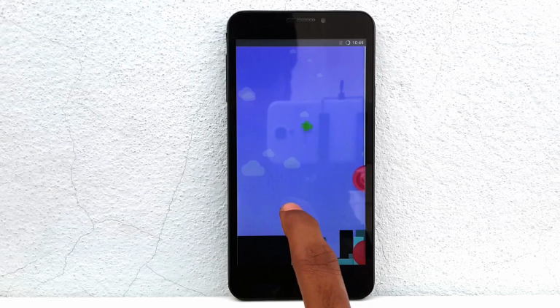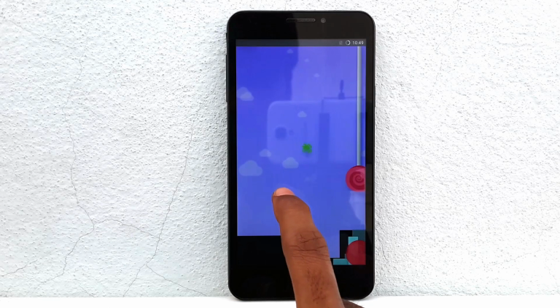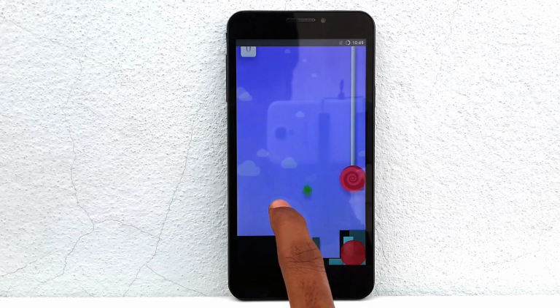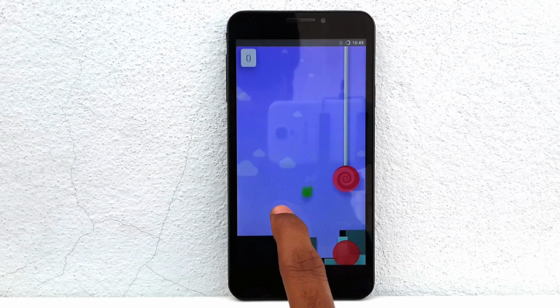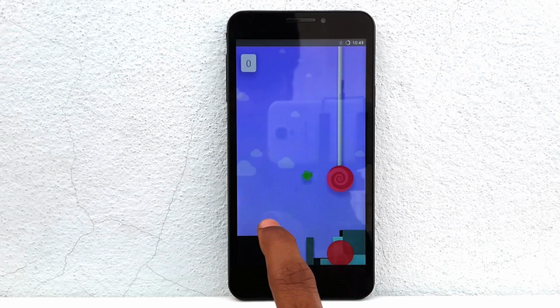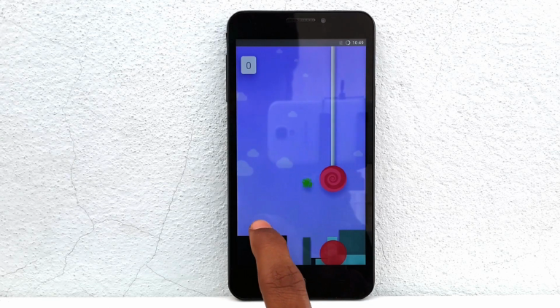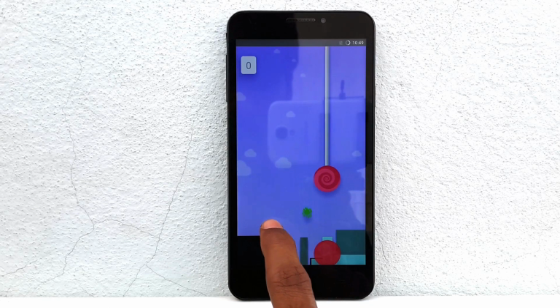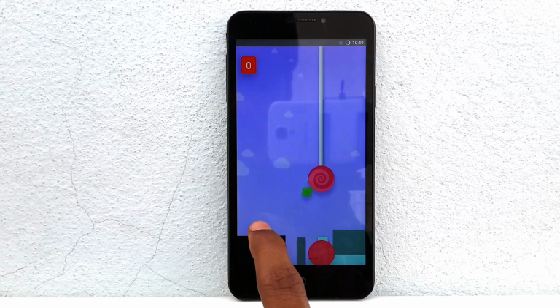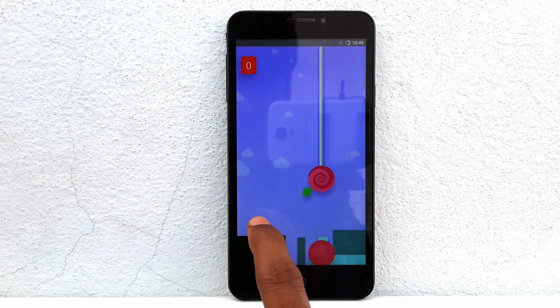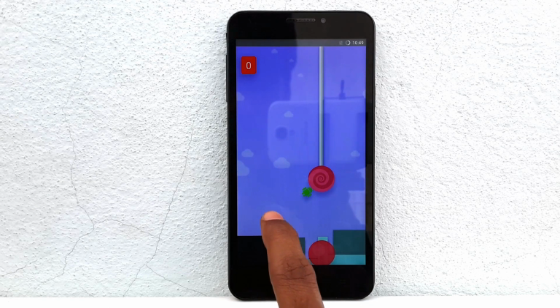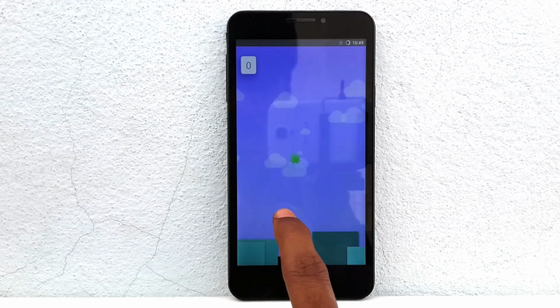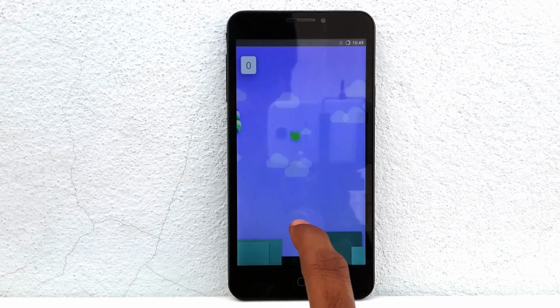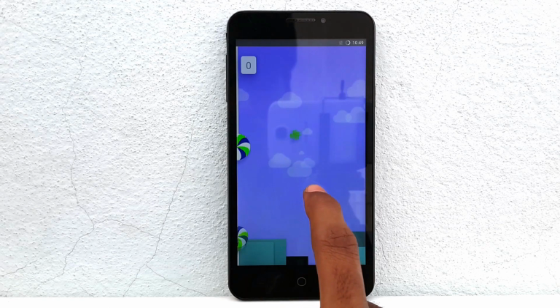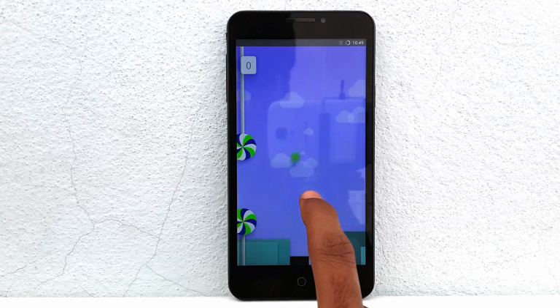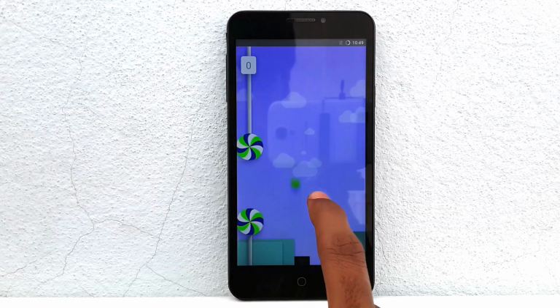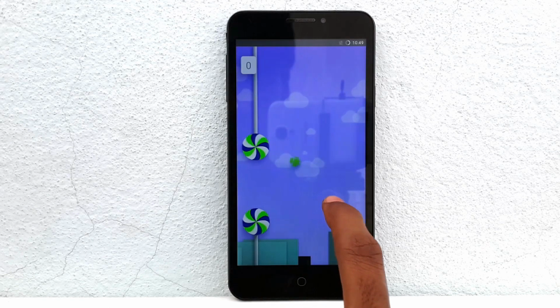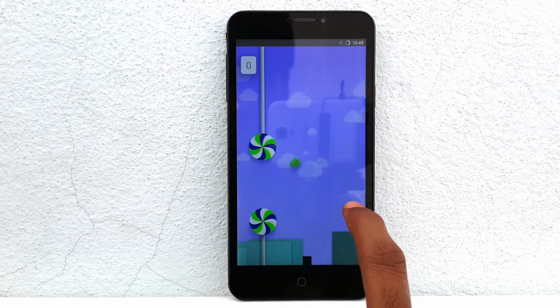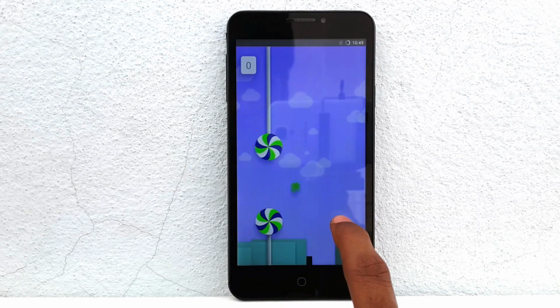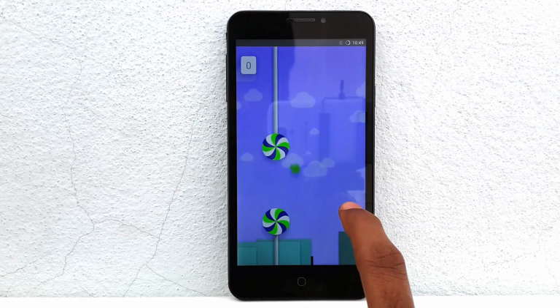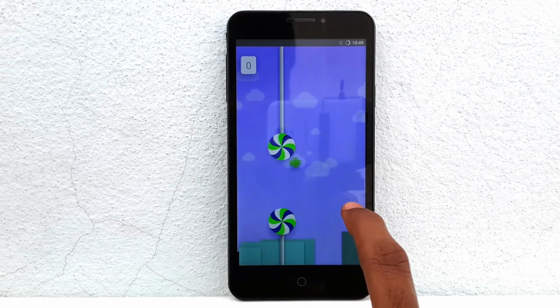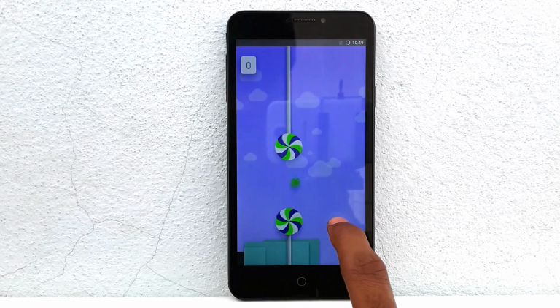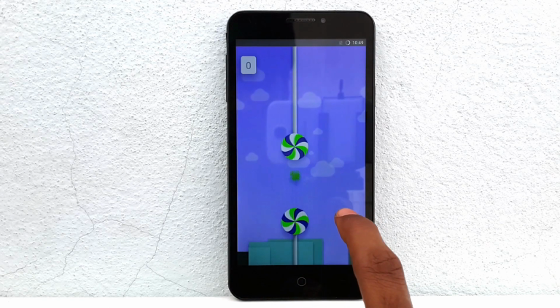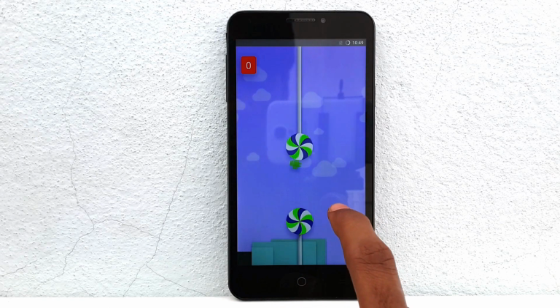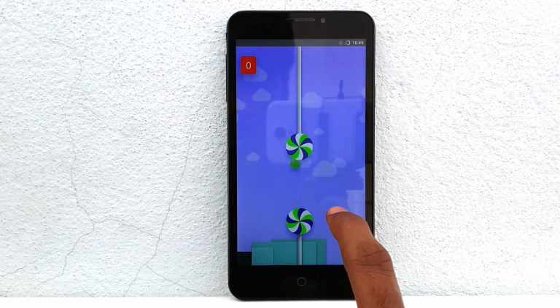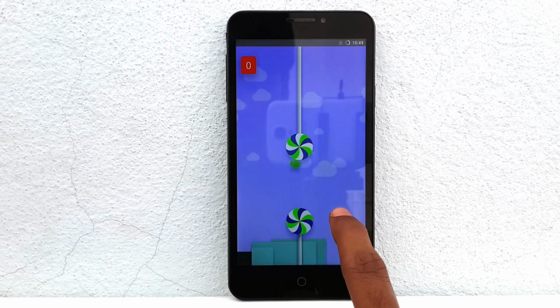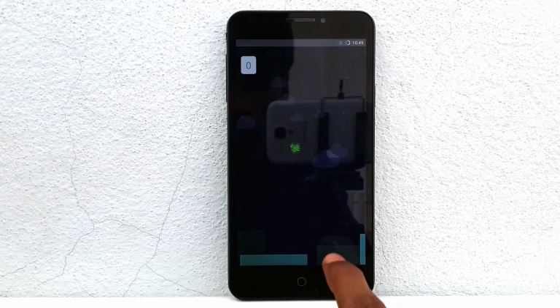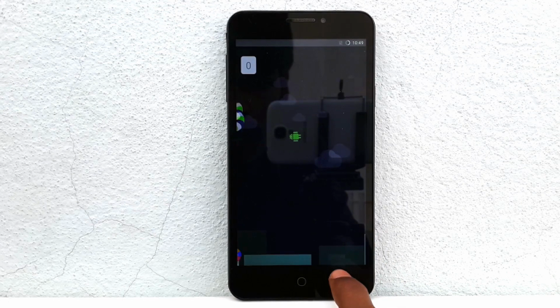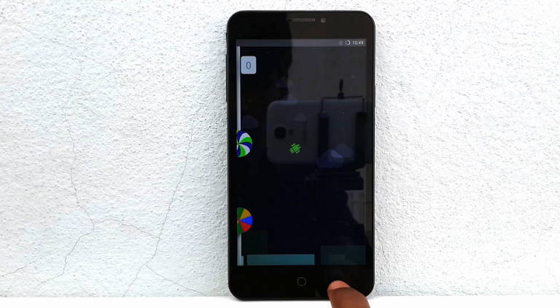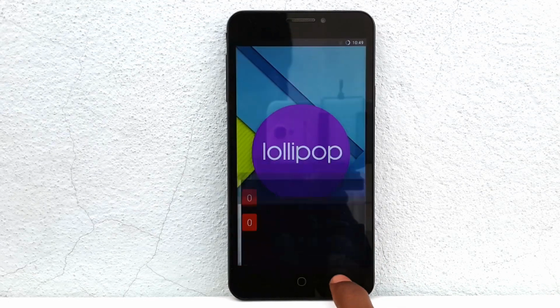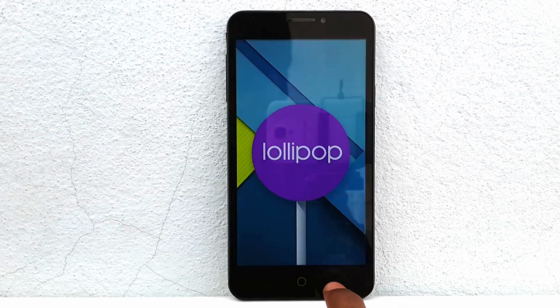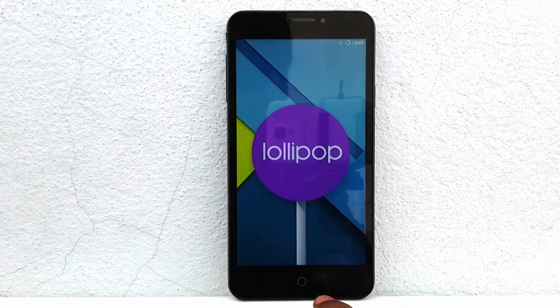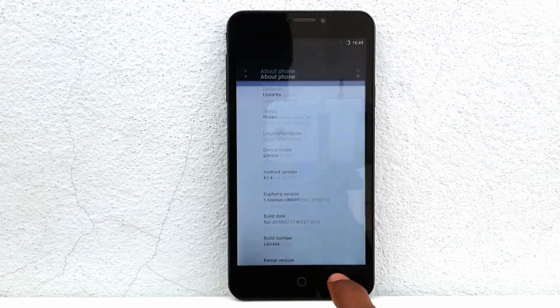Hey, what's going on everybody? This is Vishnu from PowerStone, and in this video I'll show you how to install the Euphoria ROM on the Eureka.